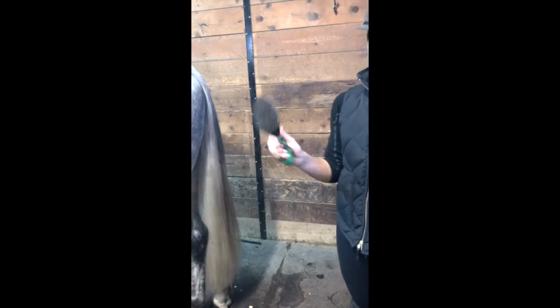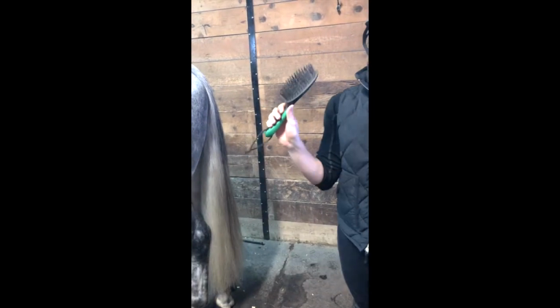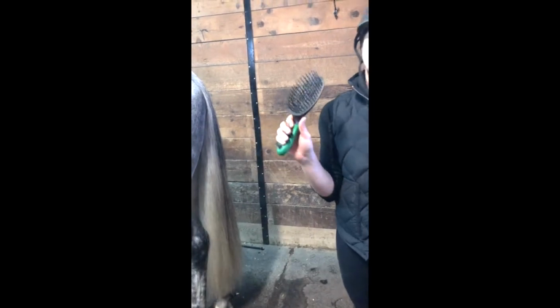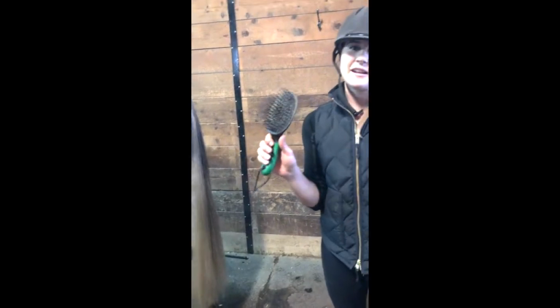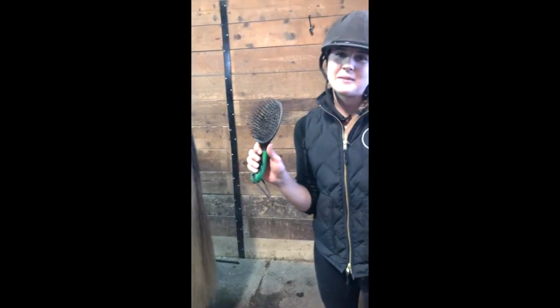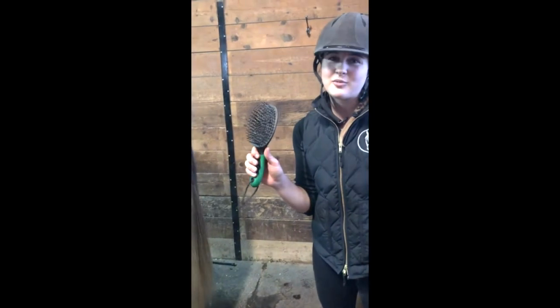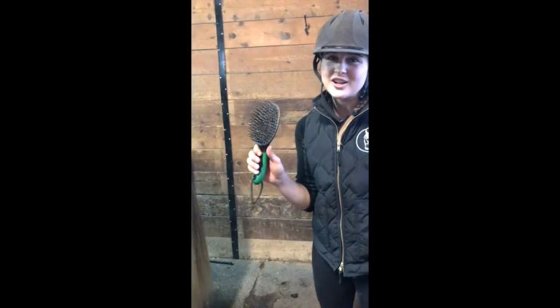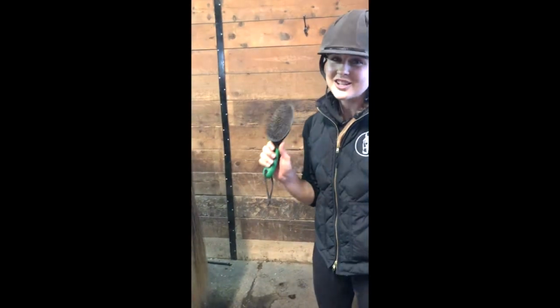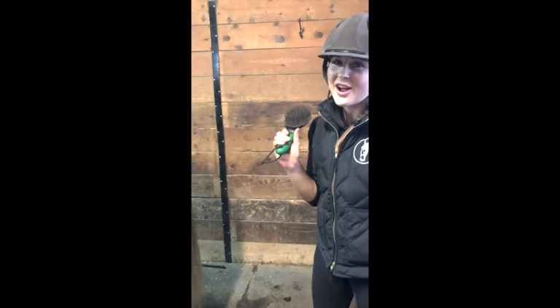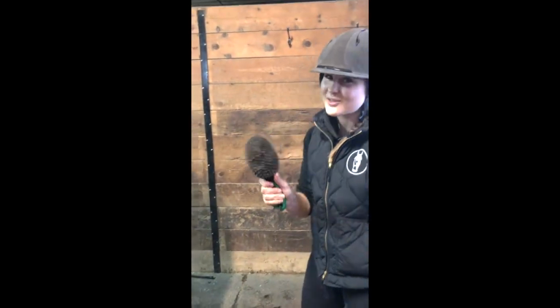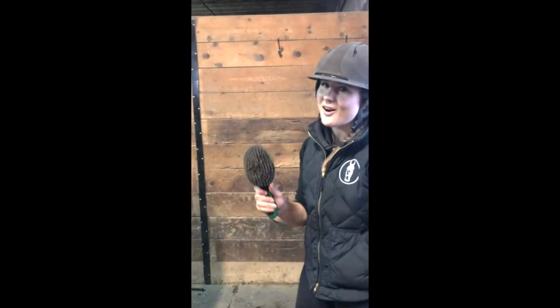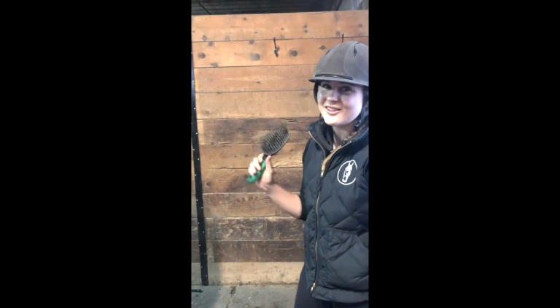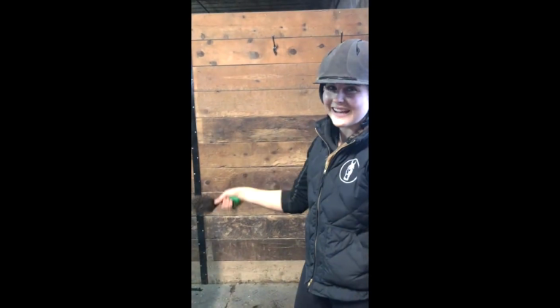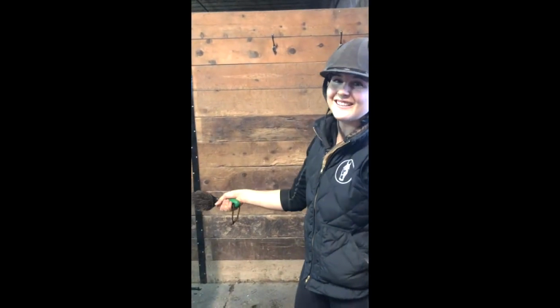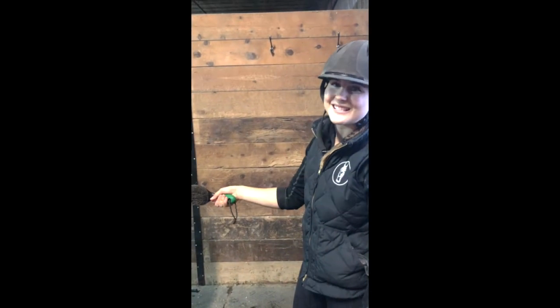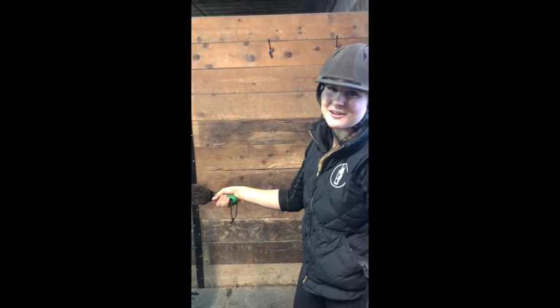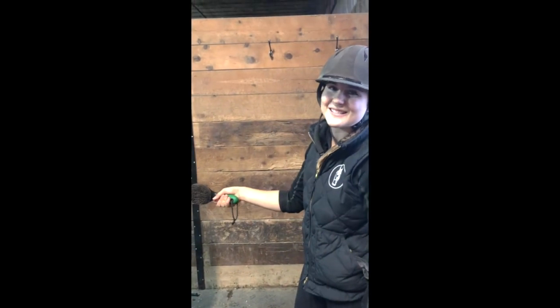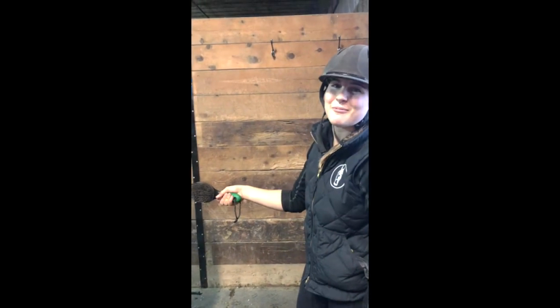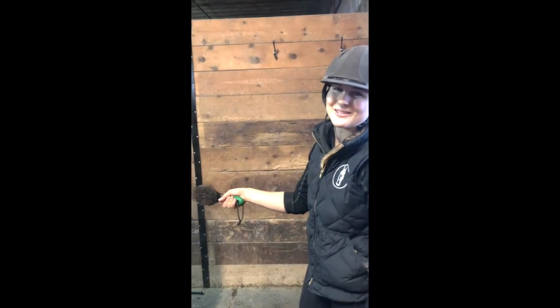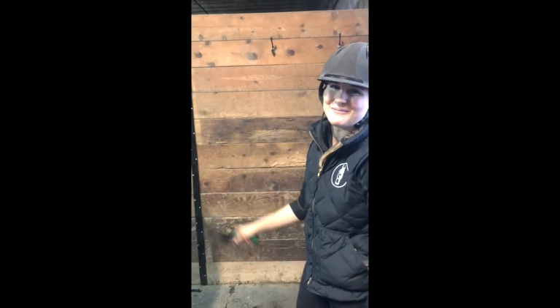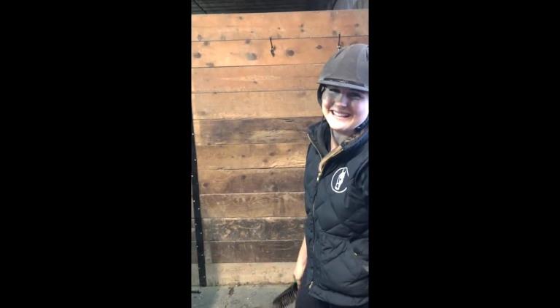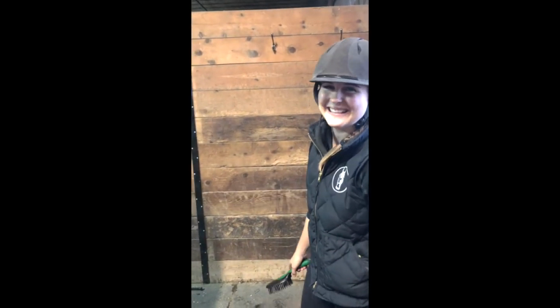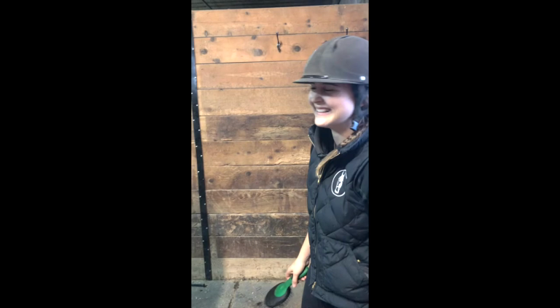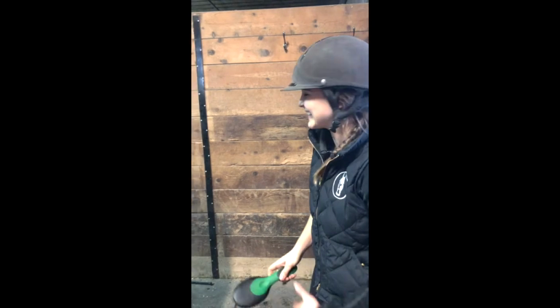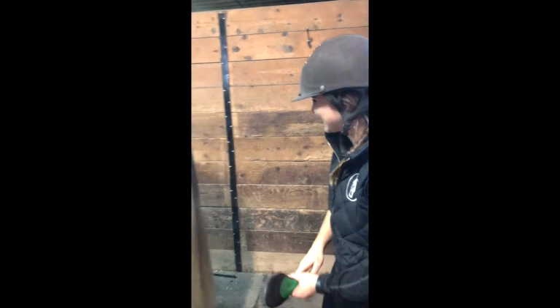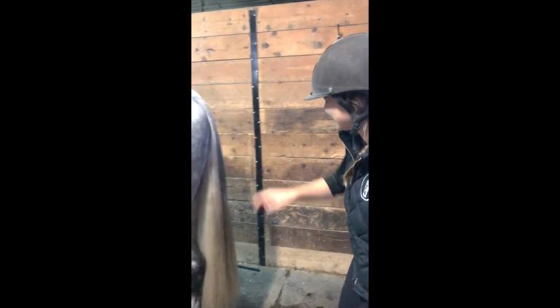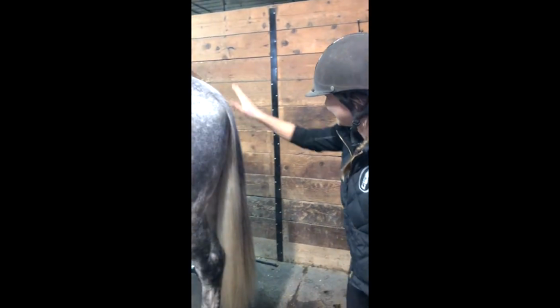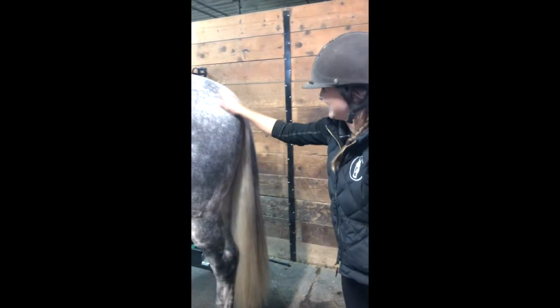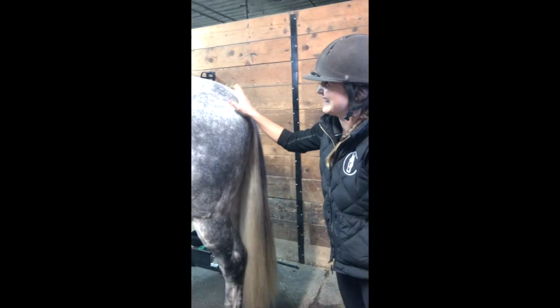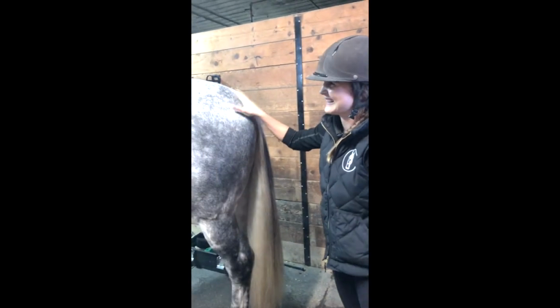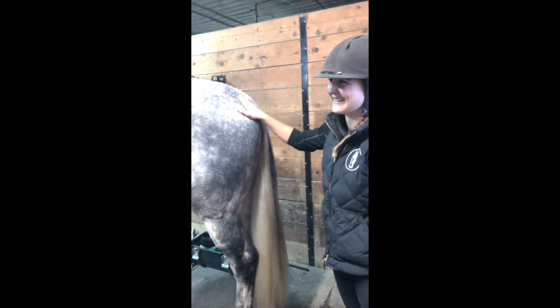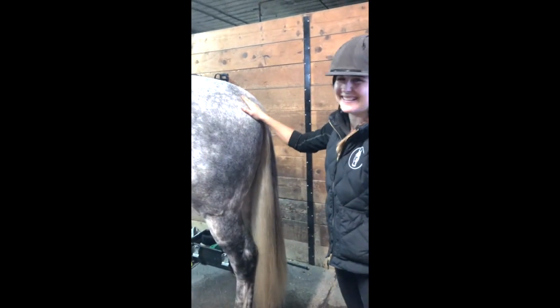There's nothing on my brush, so all the tail is where it's supposed to be. Nice.